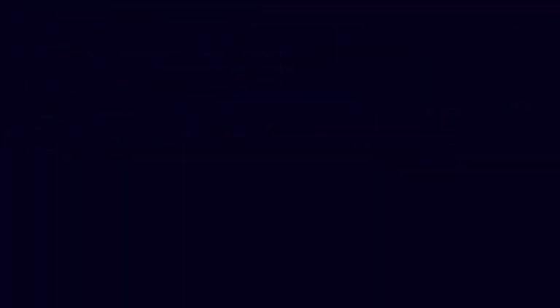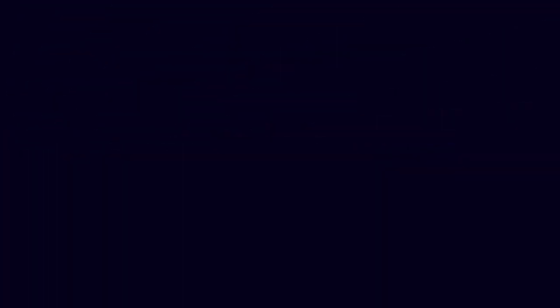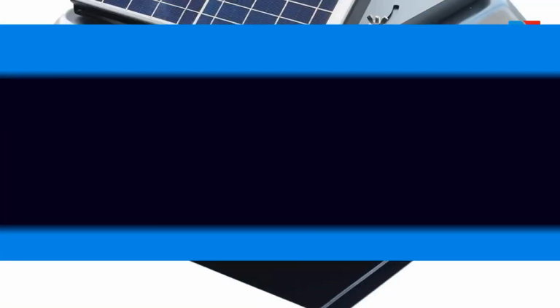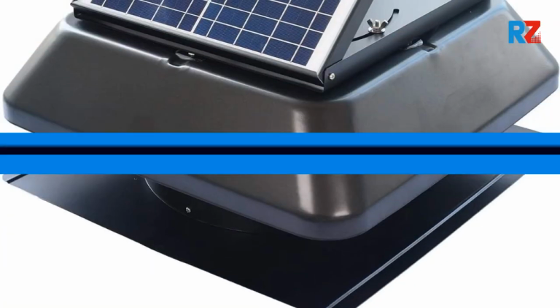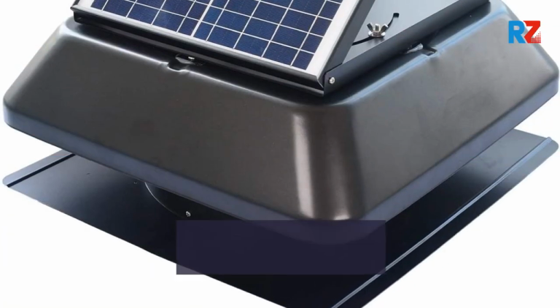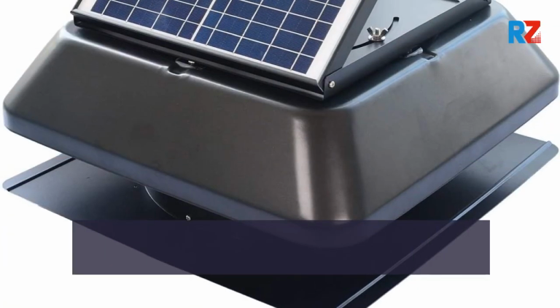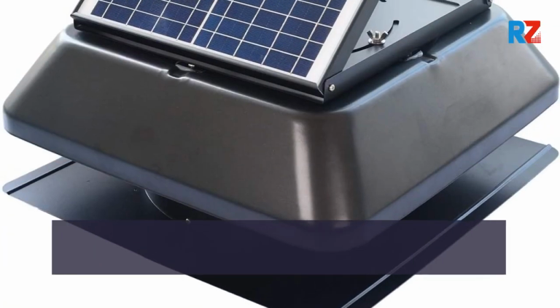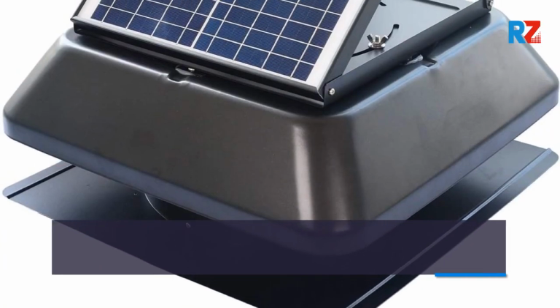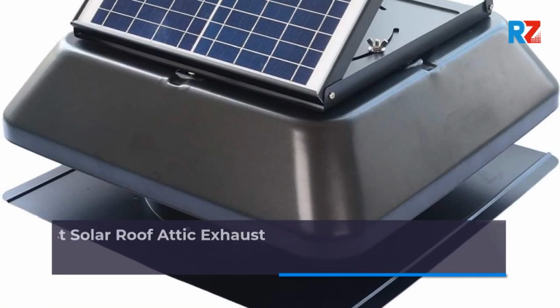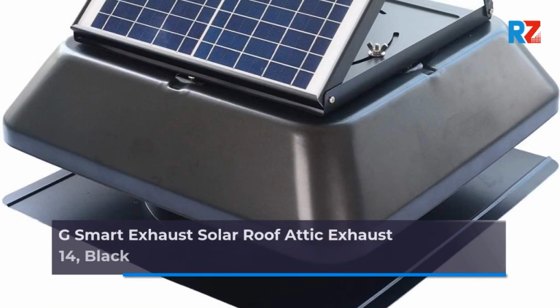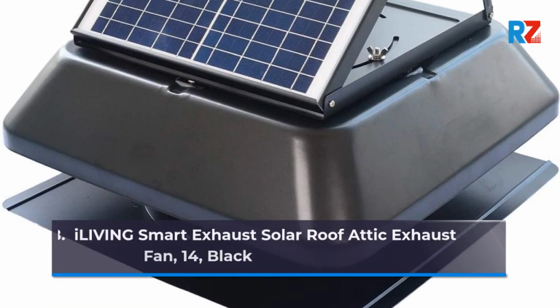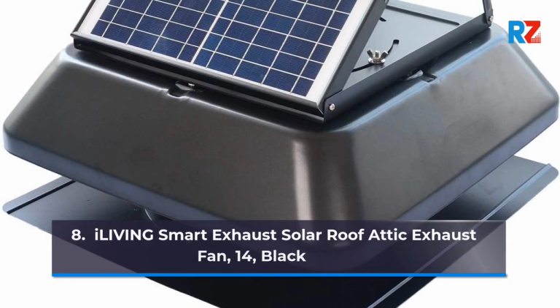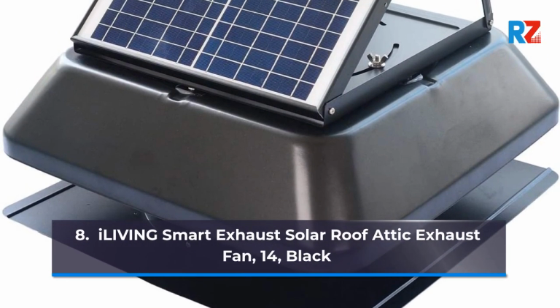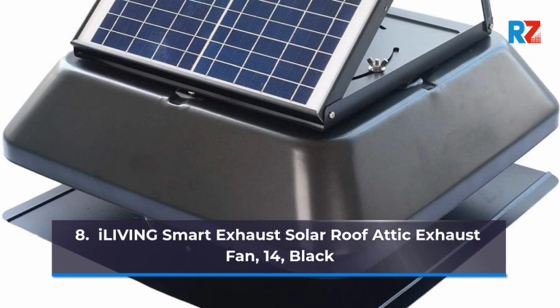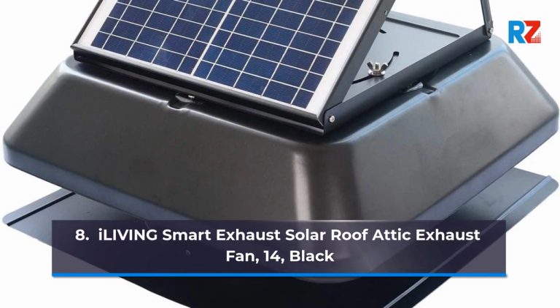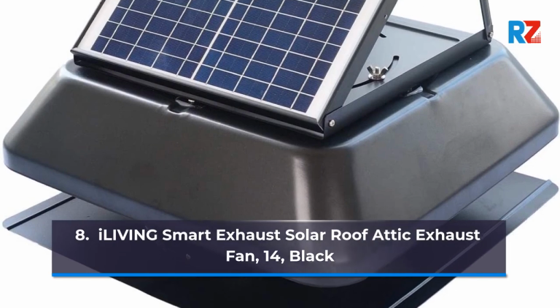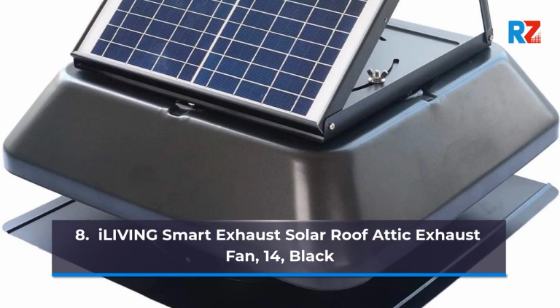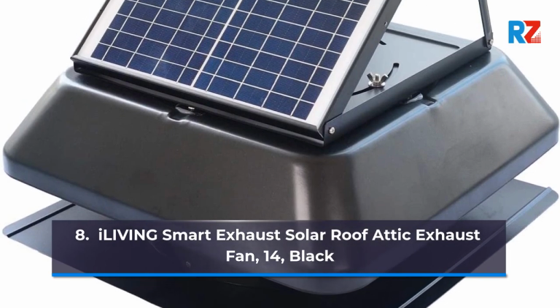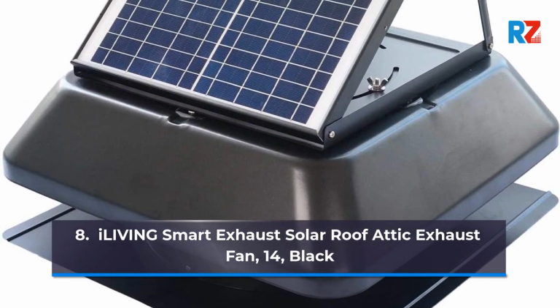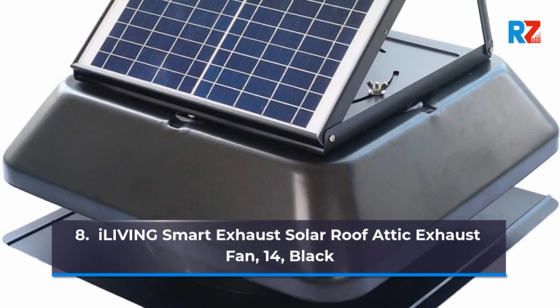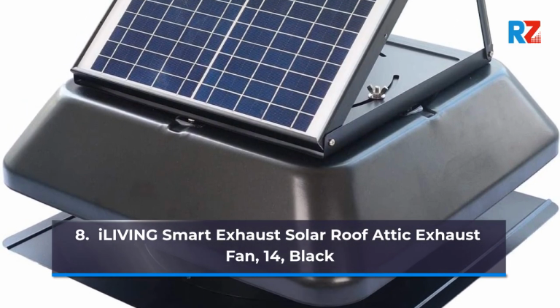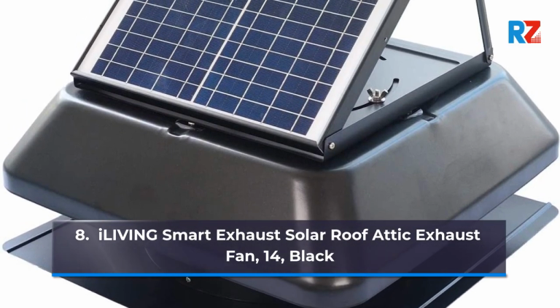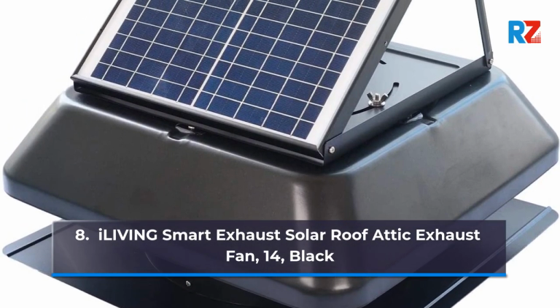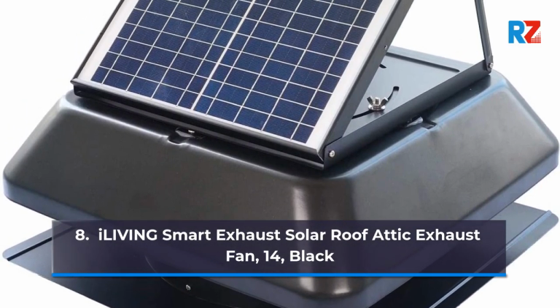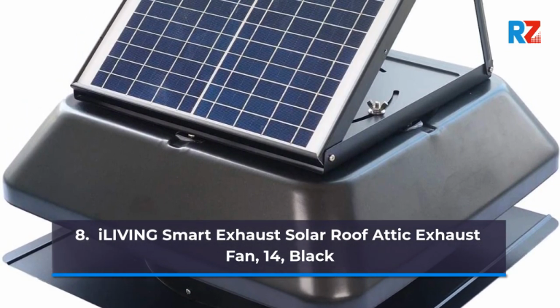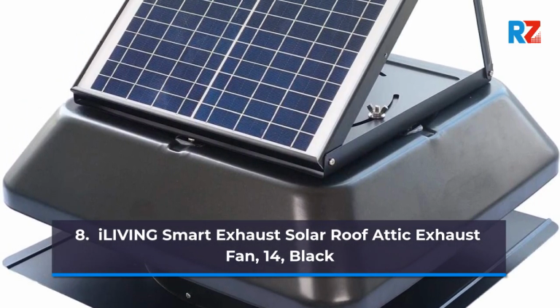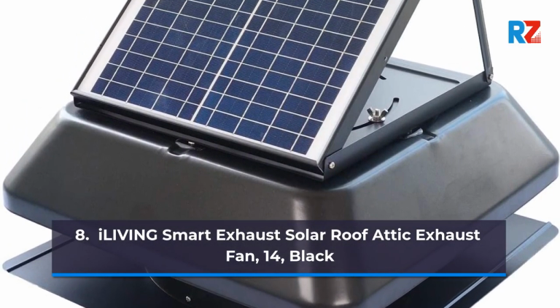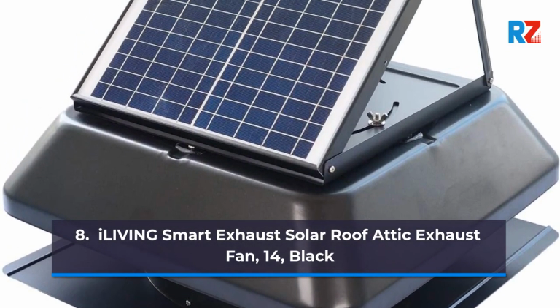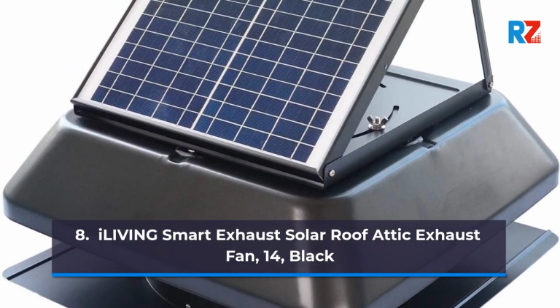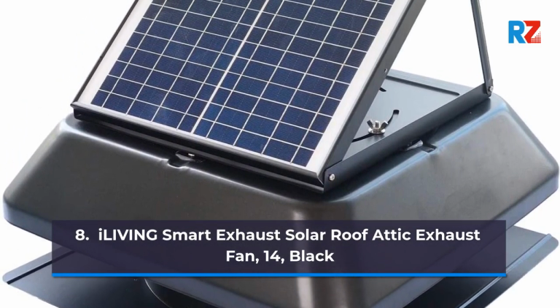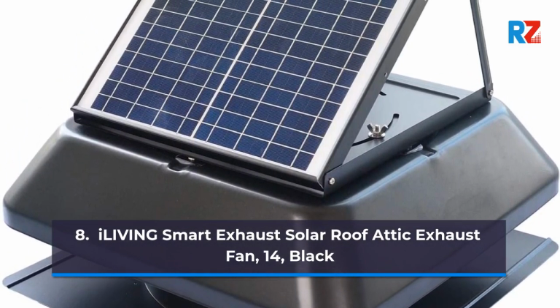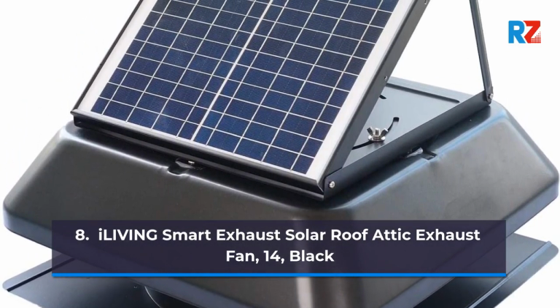8. iLiving Smart Exhaust Solar Roof Attic Exhaust Fan, 14 inch, Black.